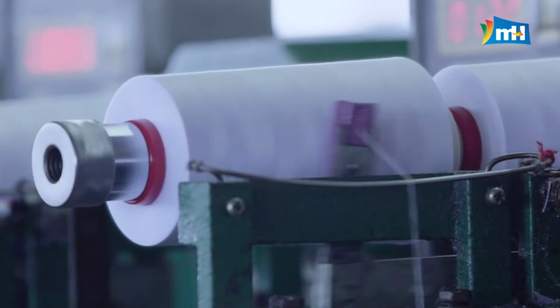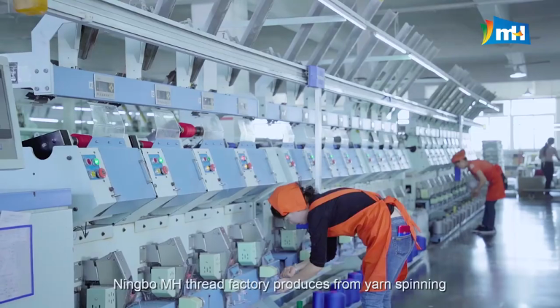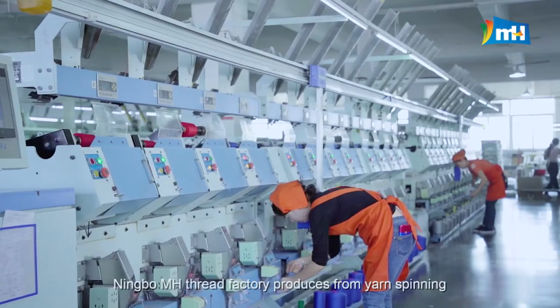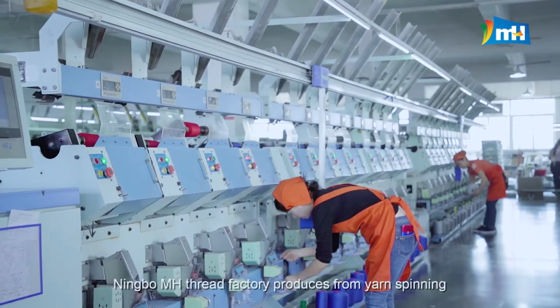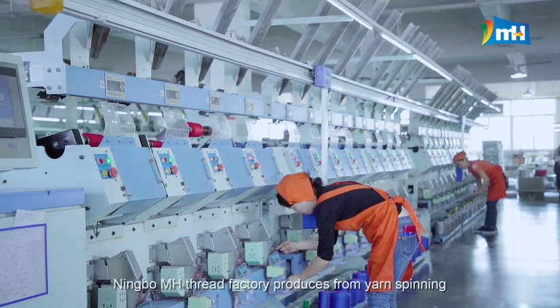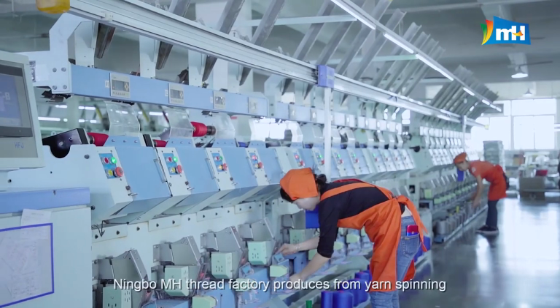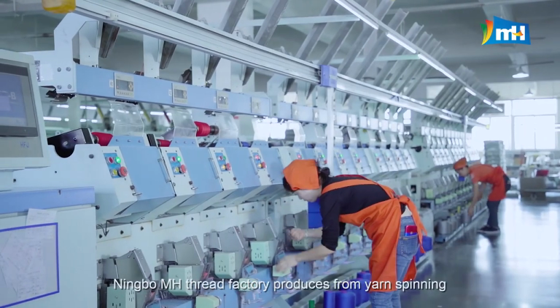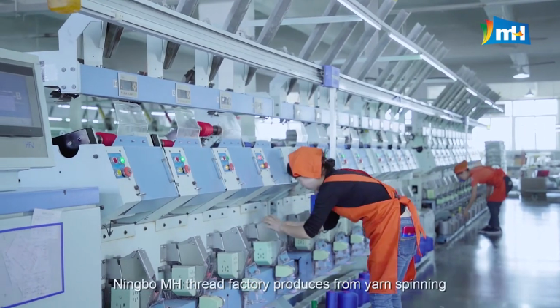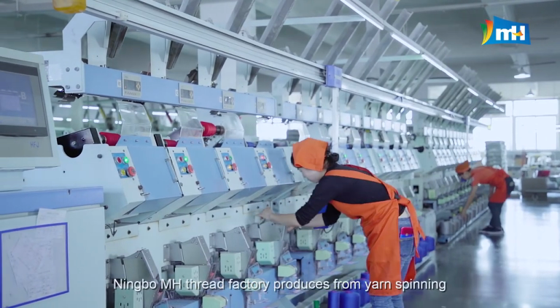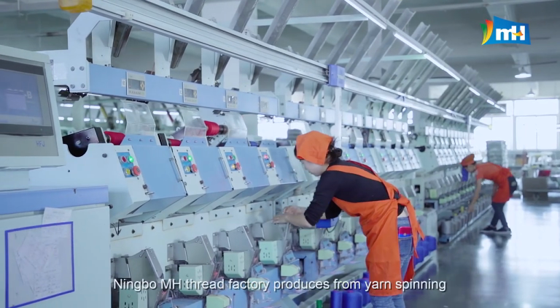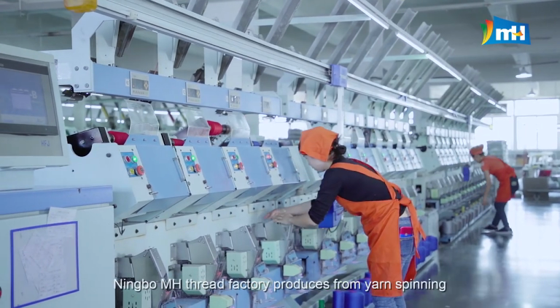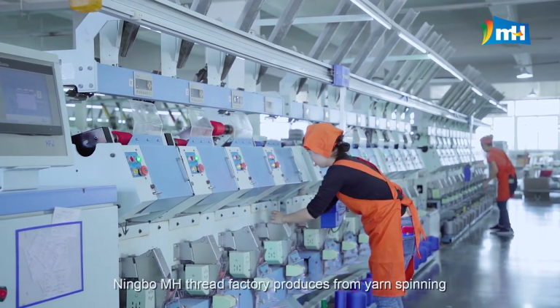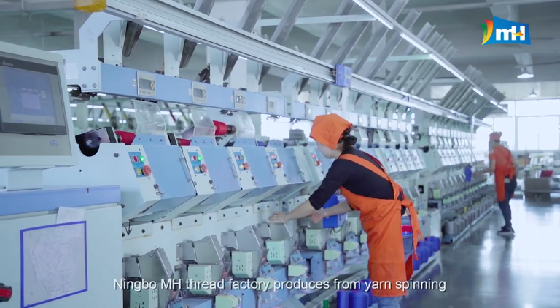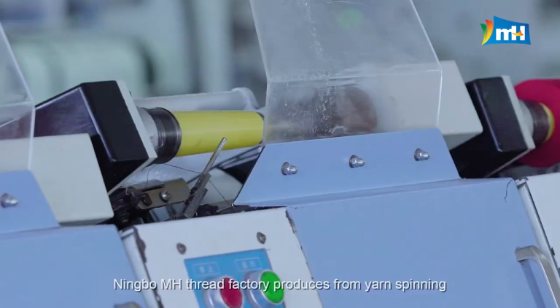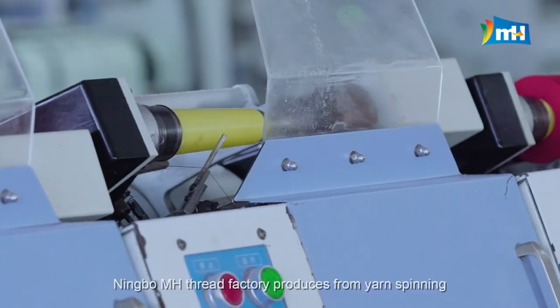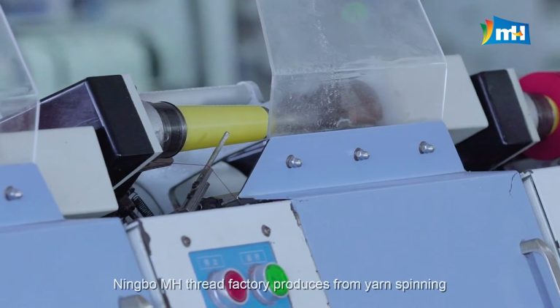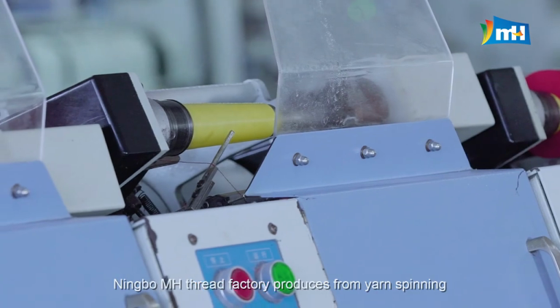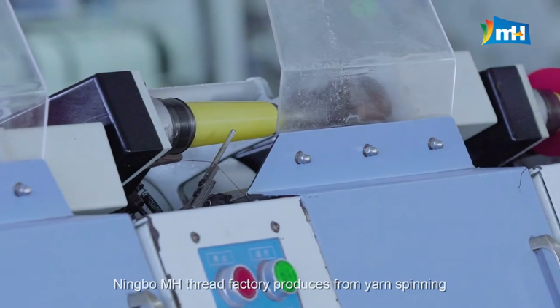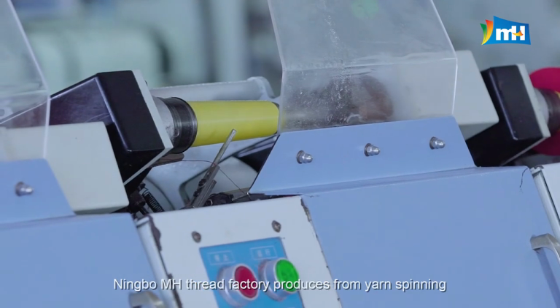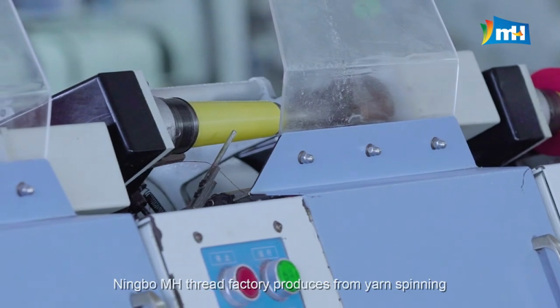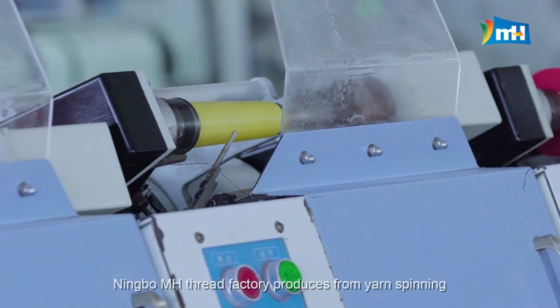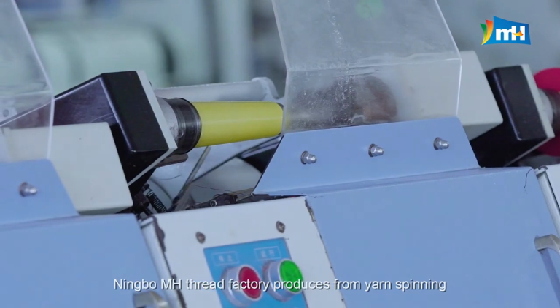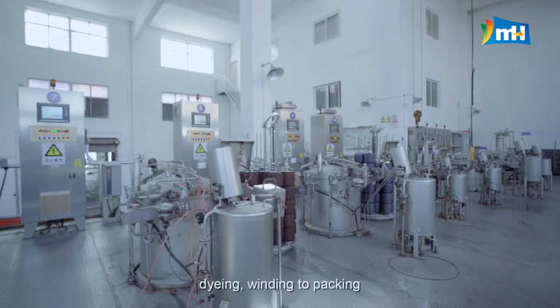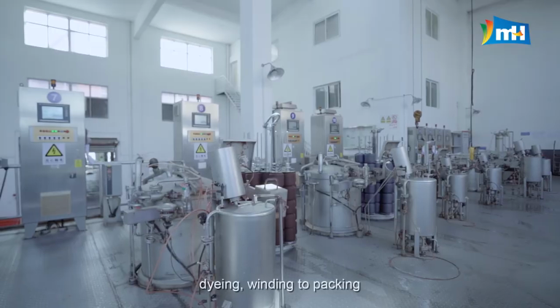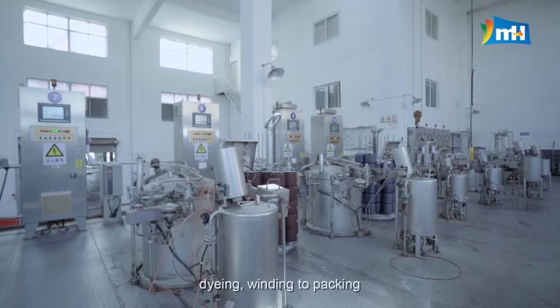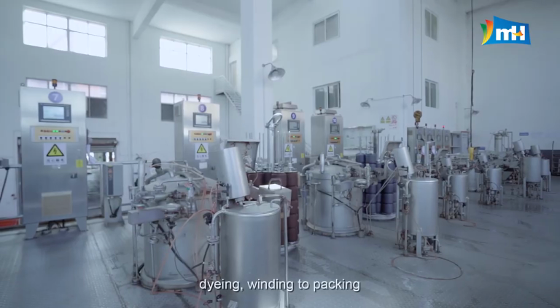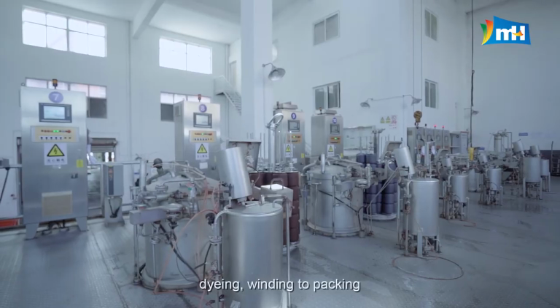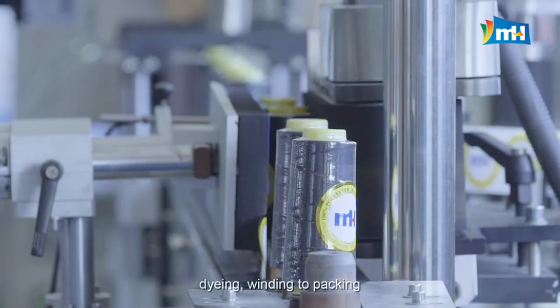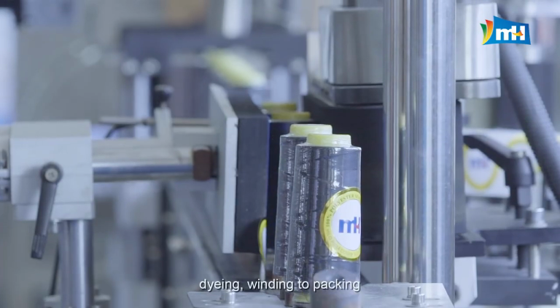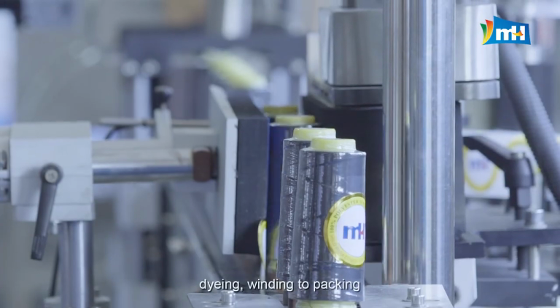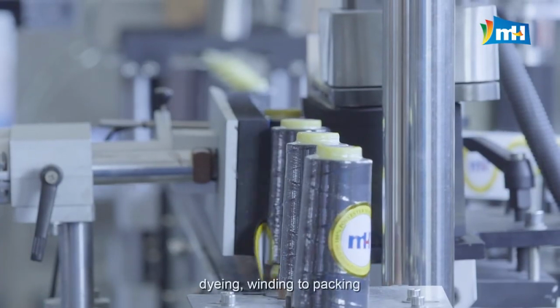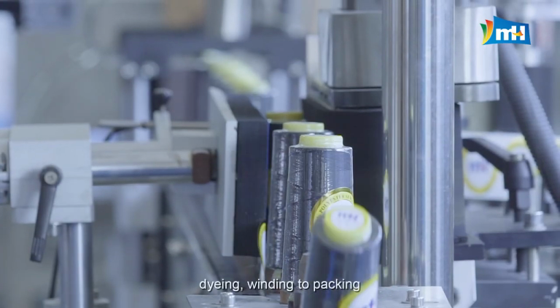Ningbo MH Thread Factory produces from yarn spinning, dyeing, and winding to packing.